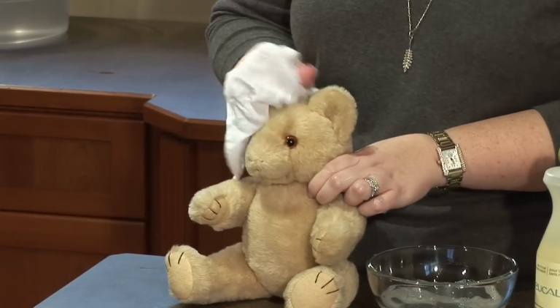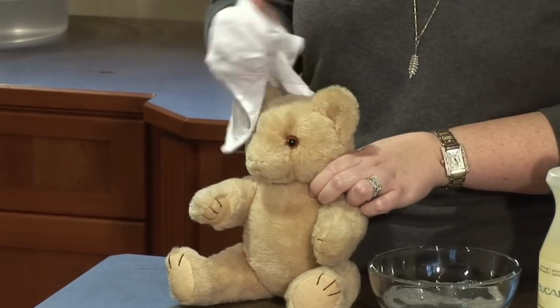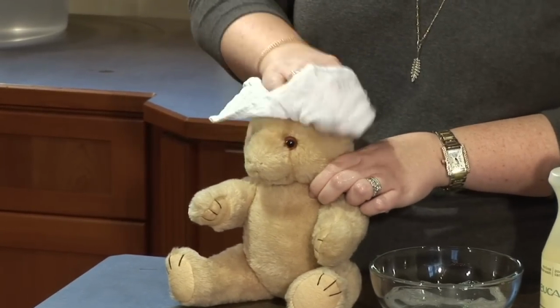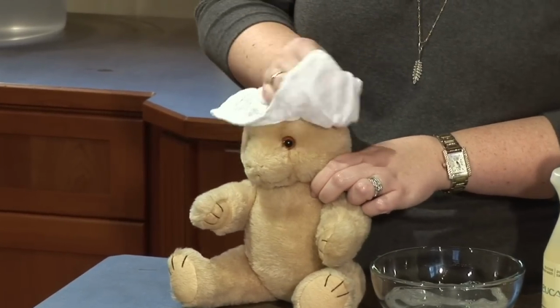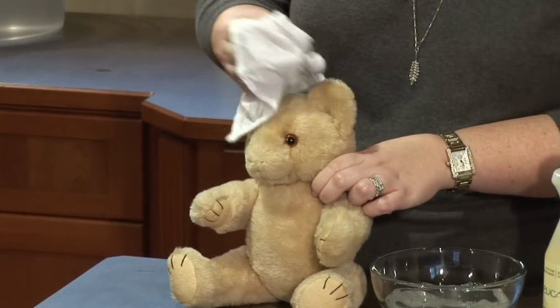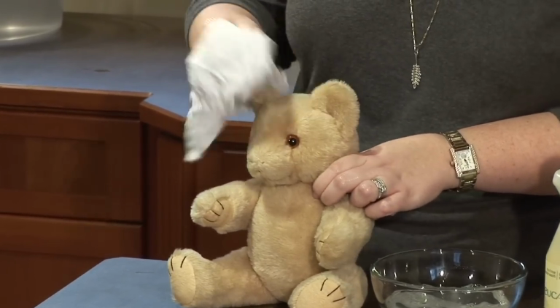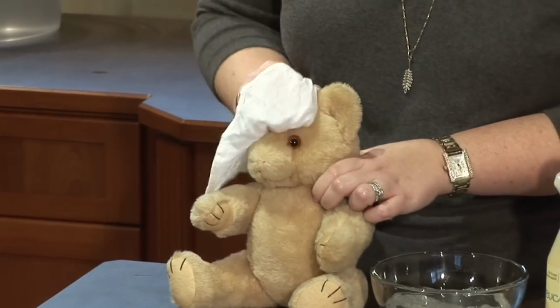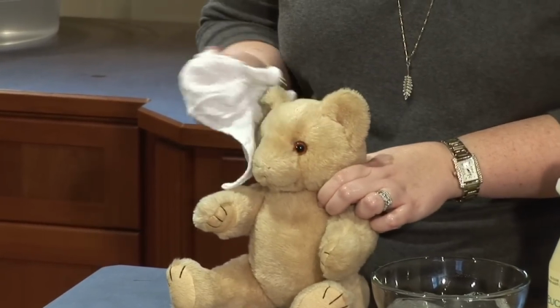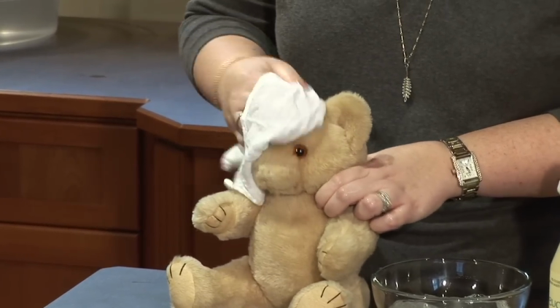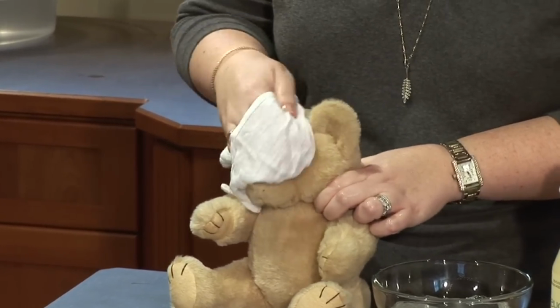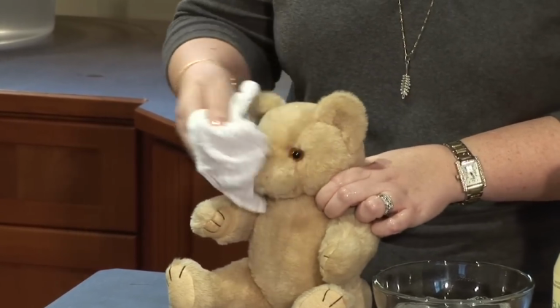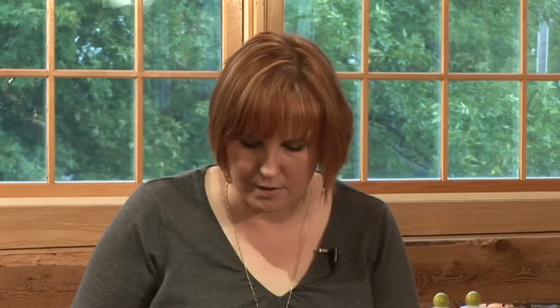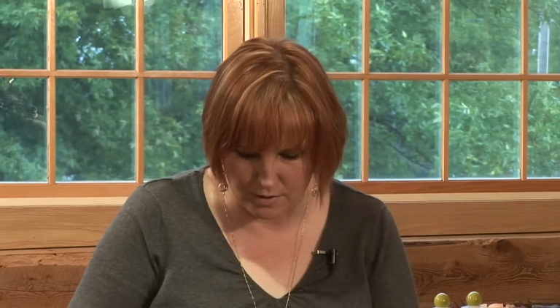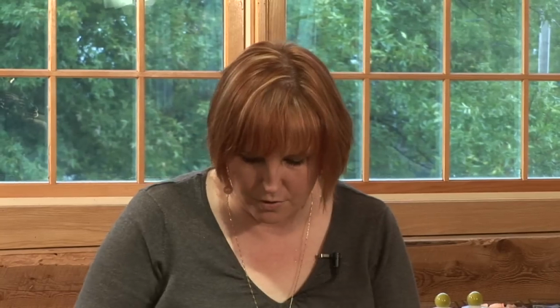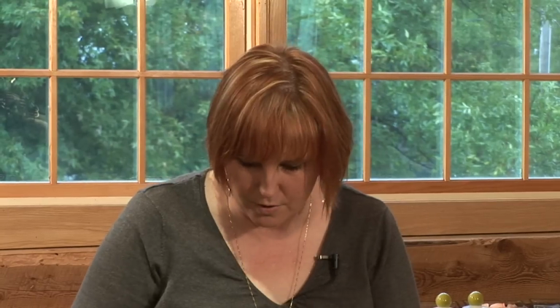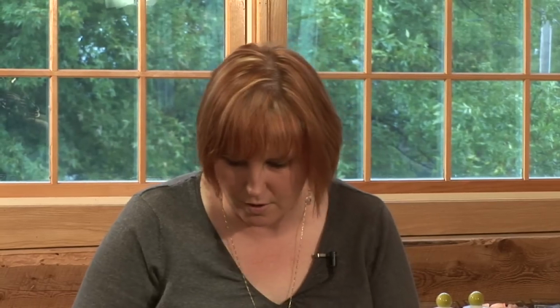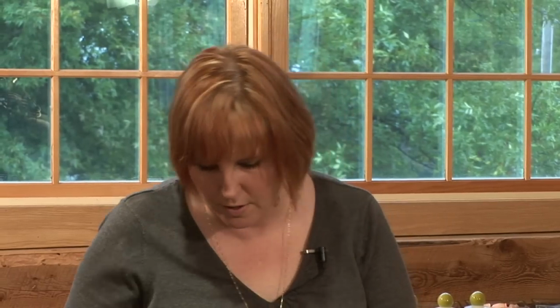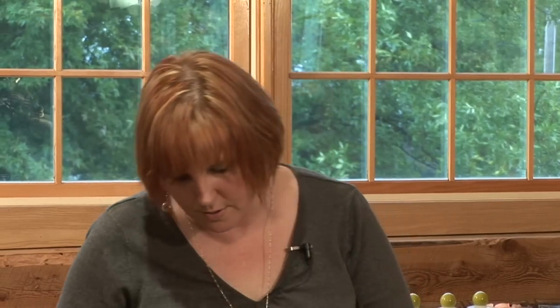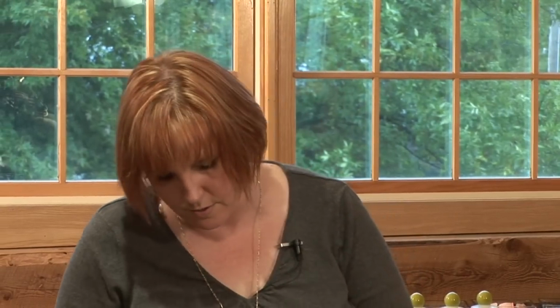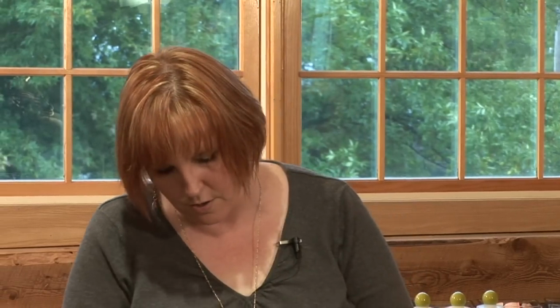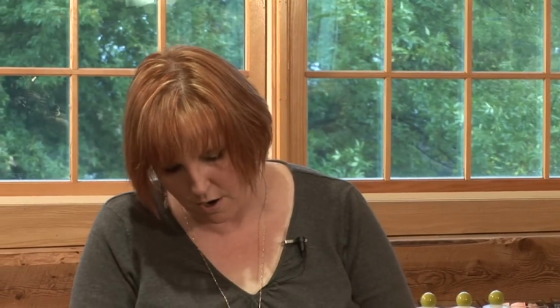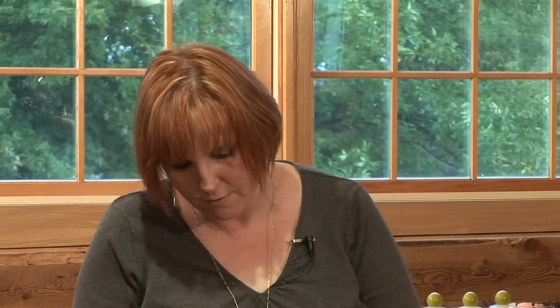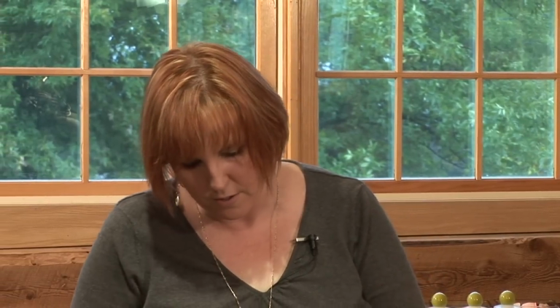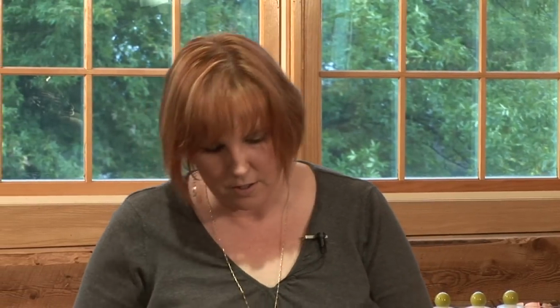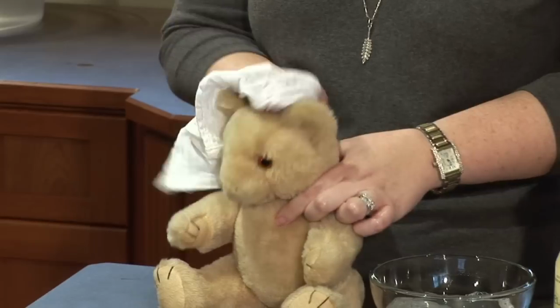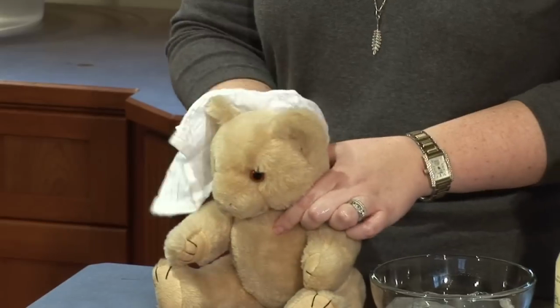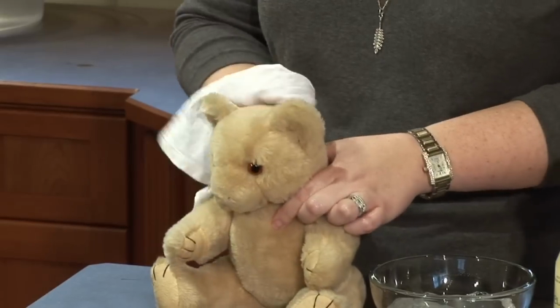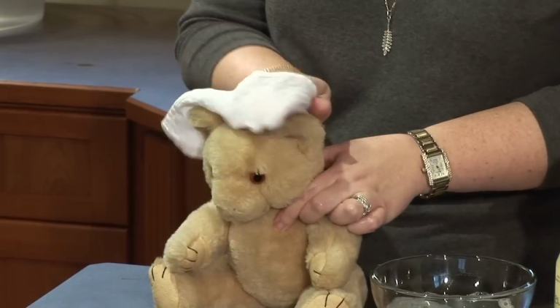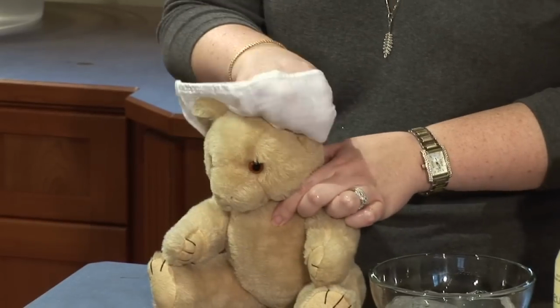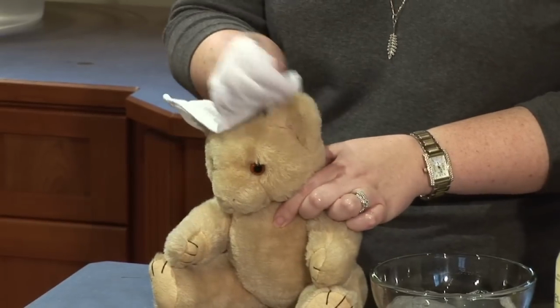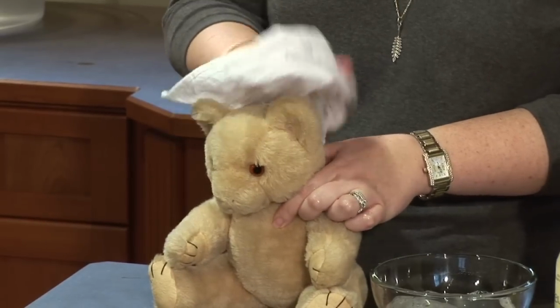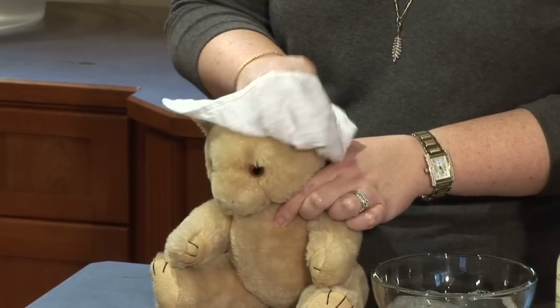Then I will just wipe him off with the cloth. It's very simple — it gets the dirt and dust off and spruces him up a little bit.